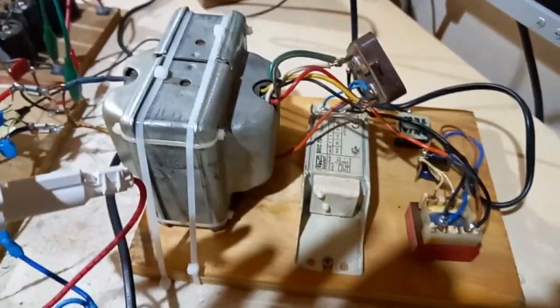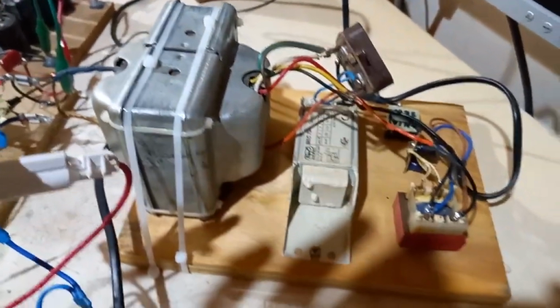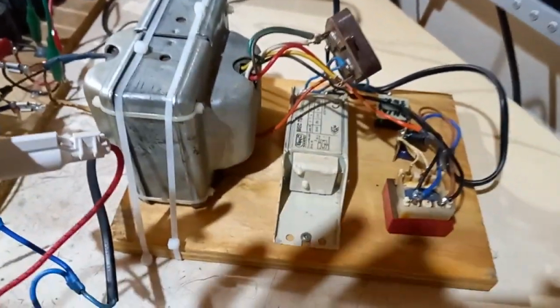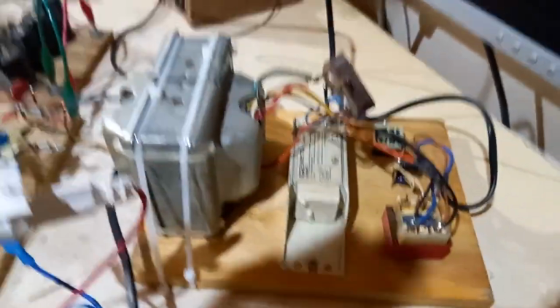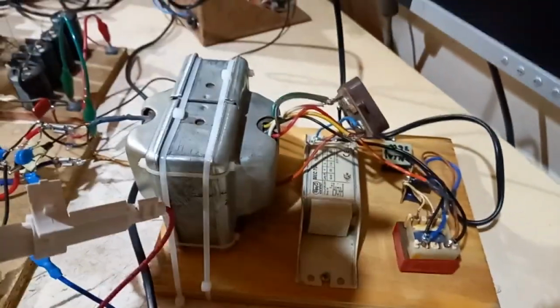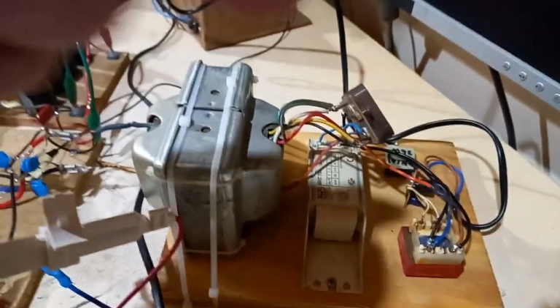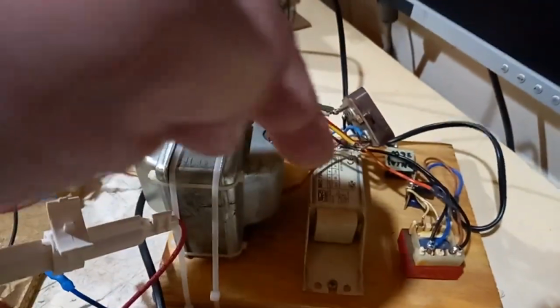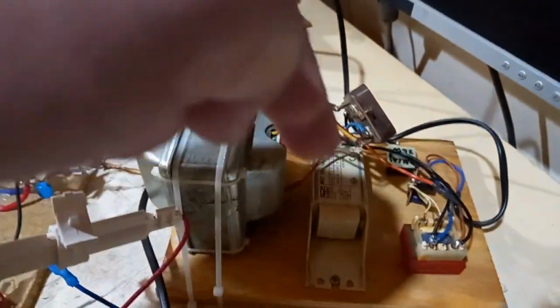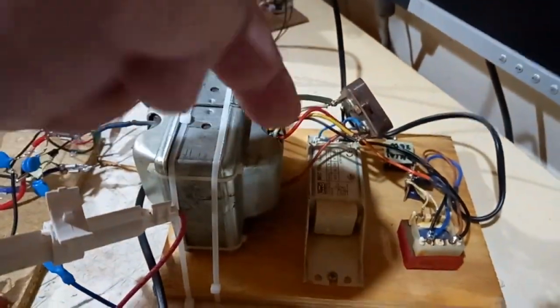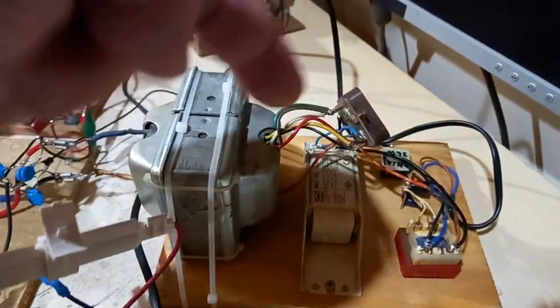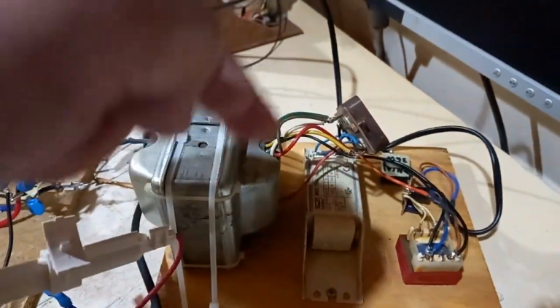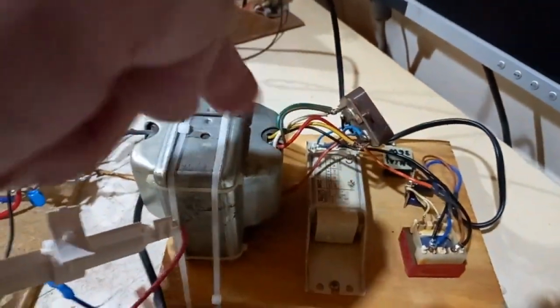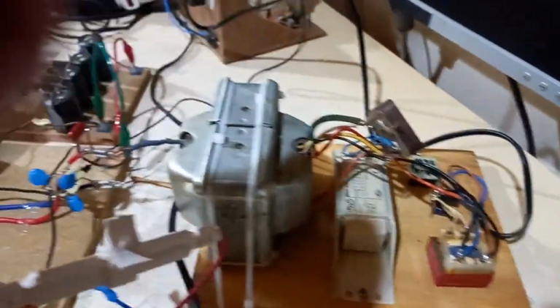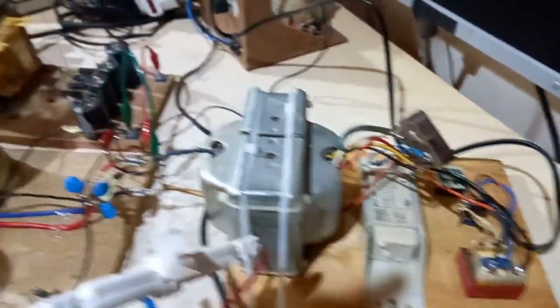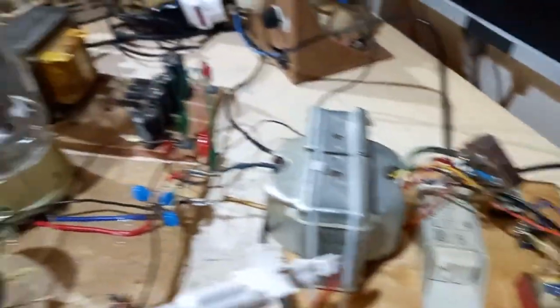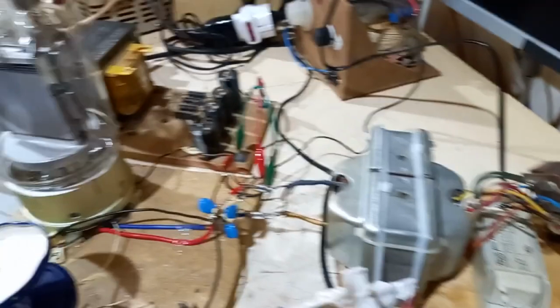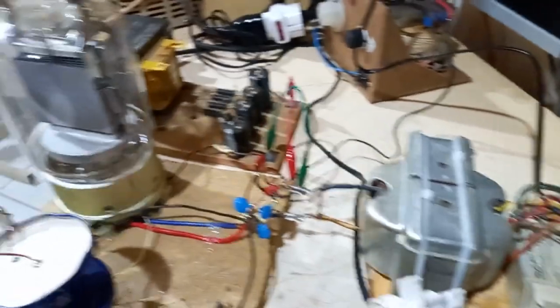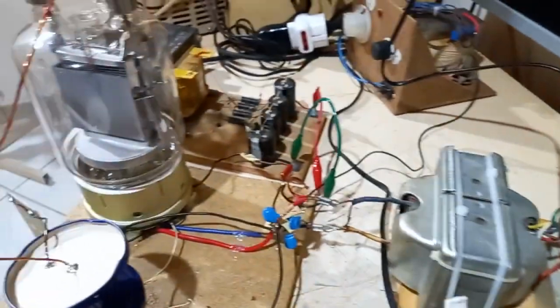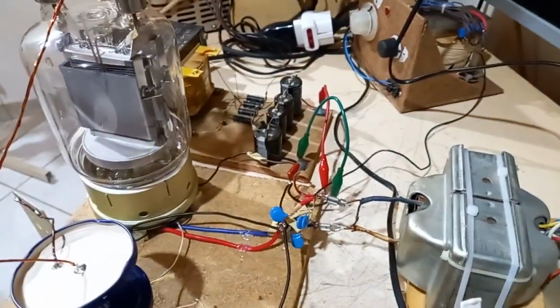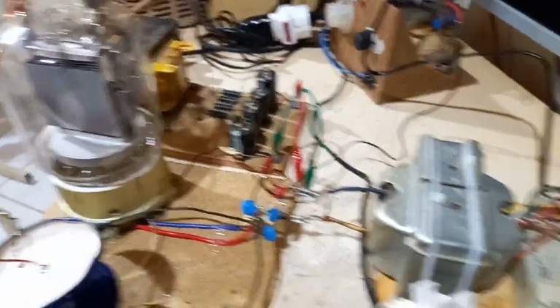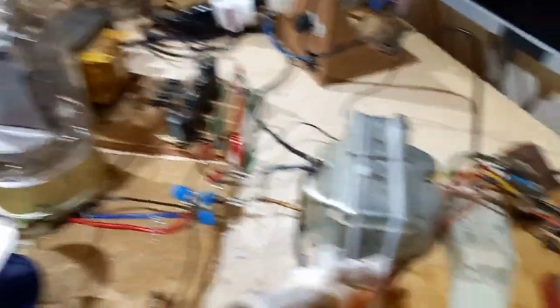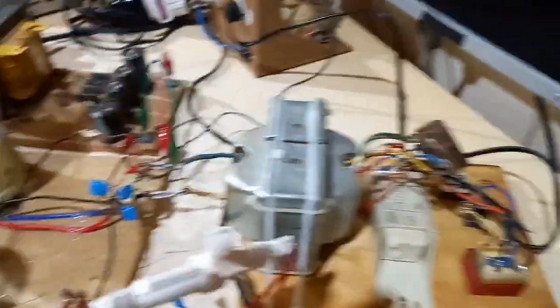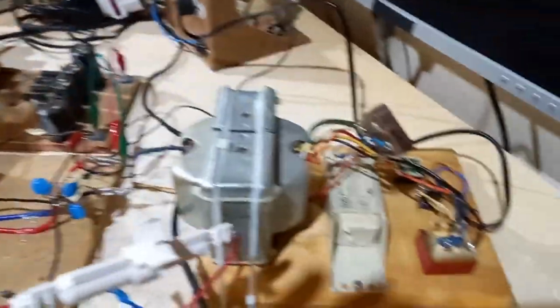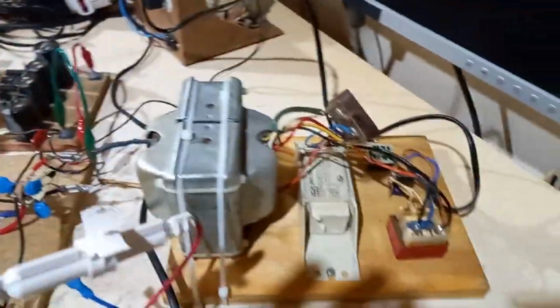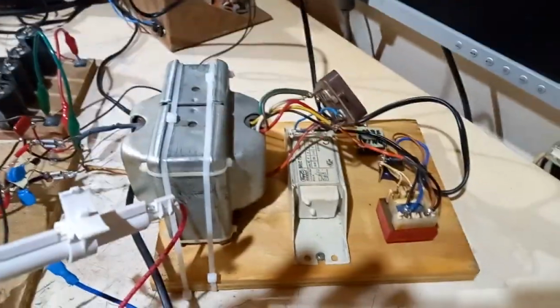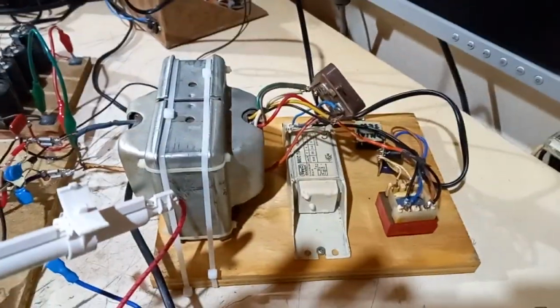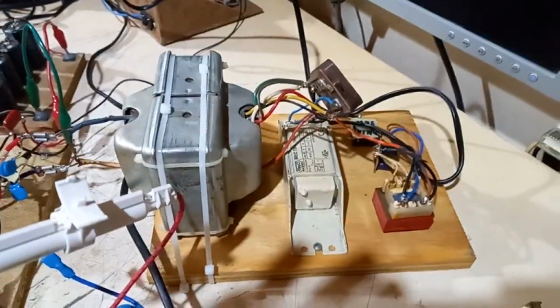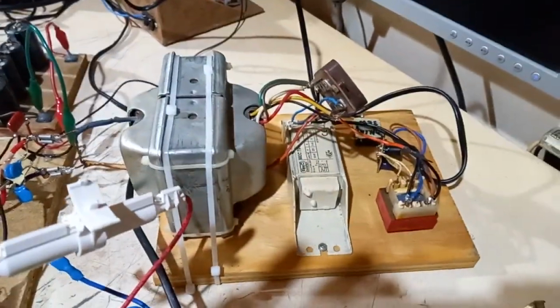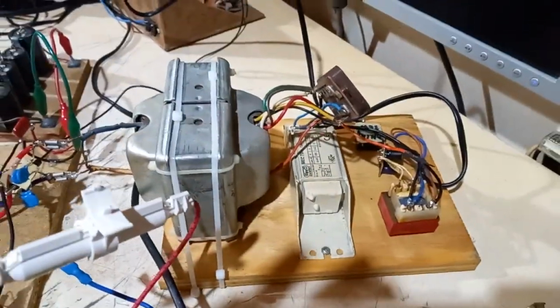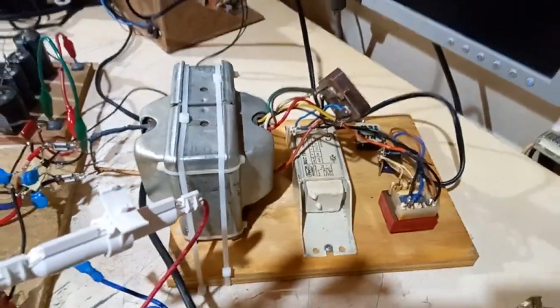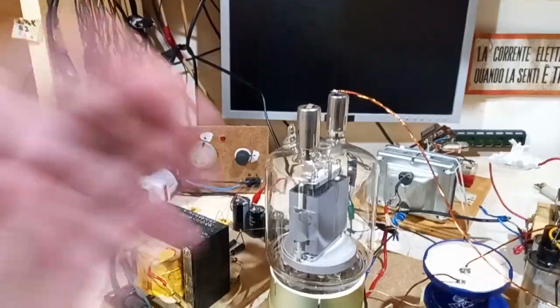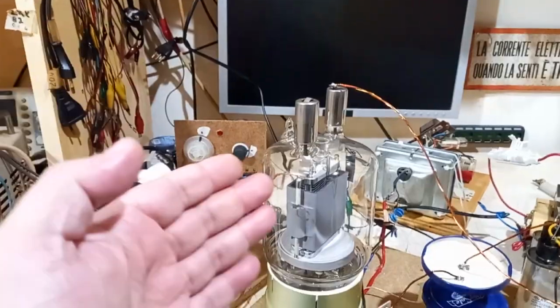This rig here is just for the filament of the tube. Are you serious?